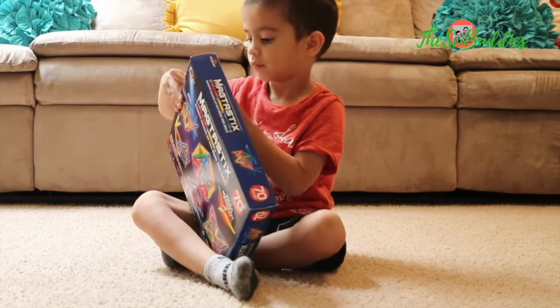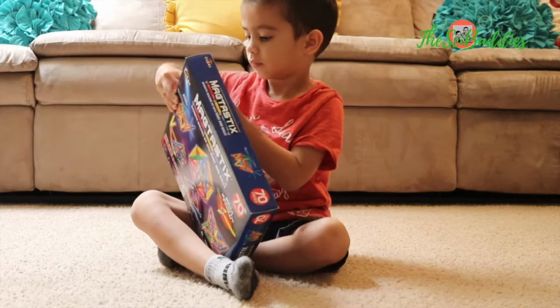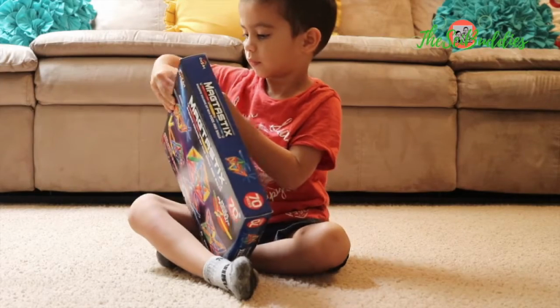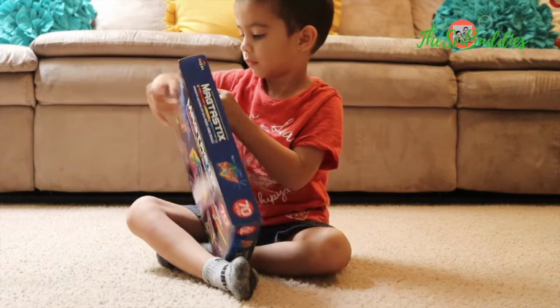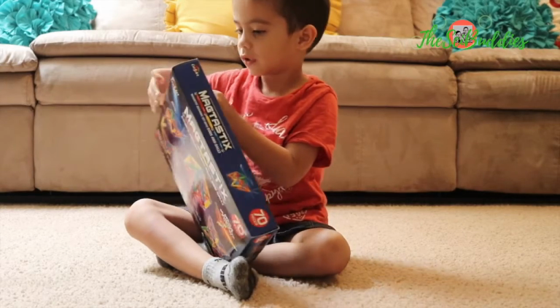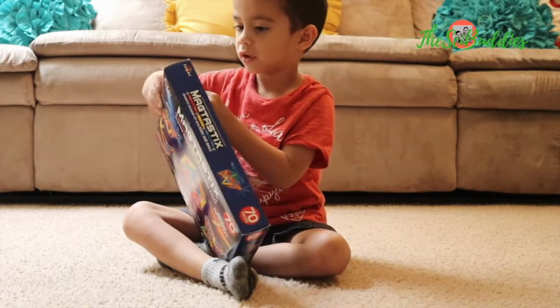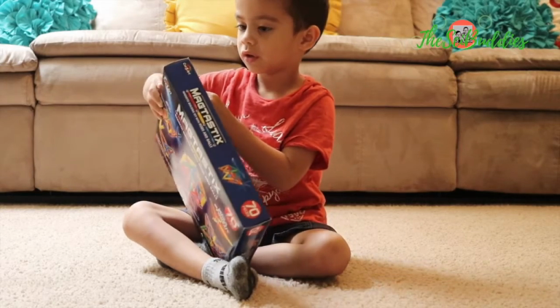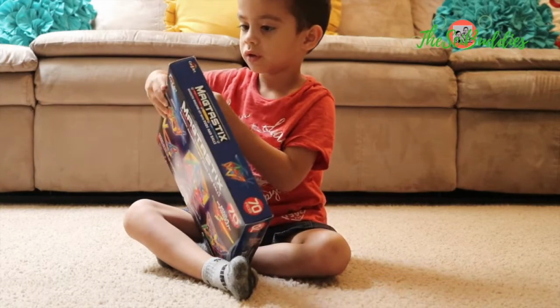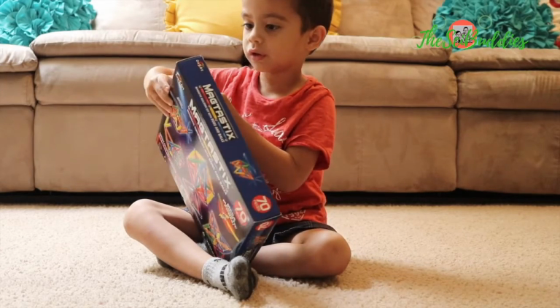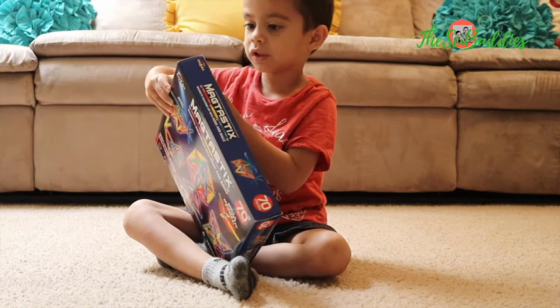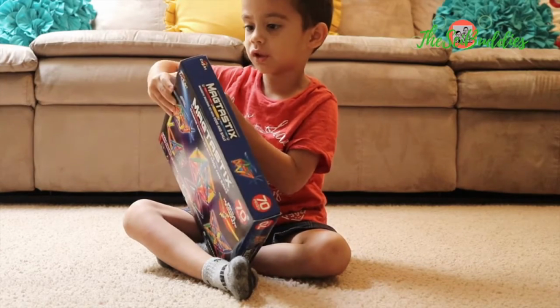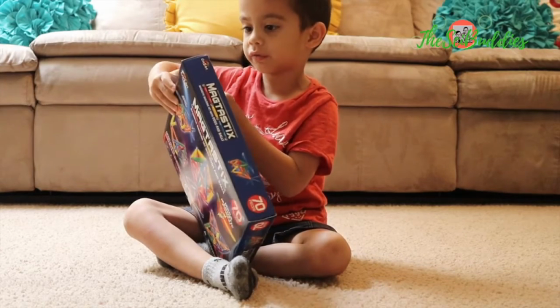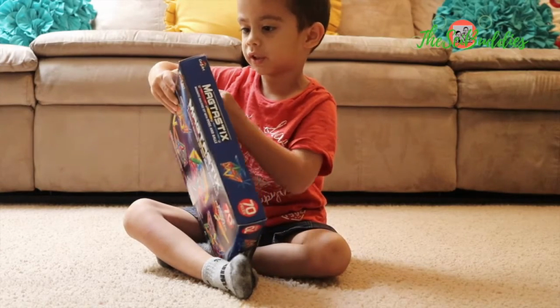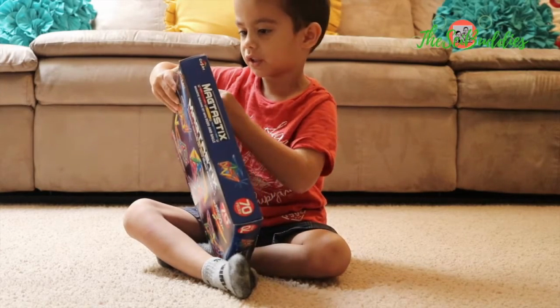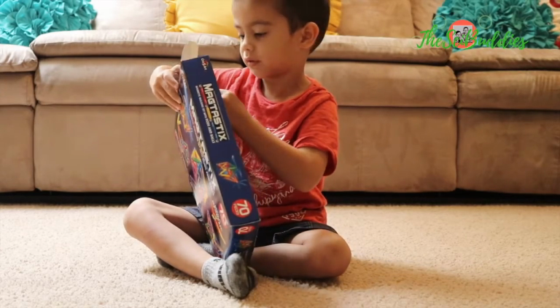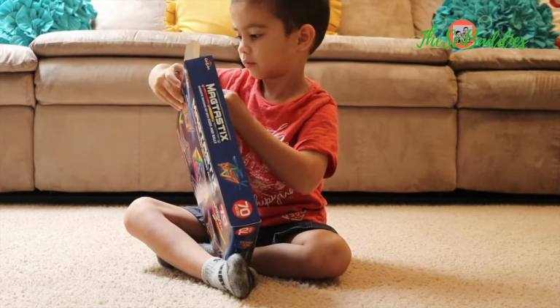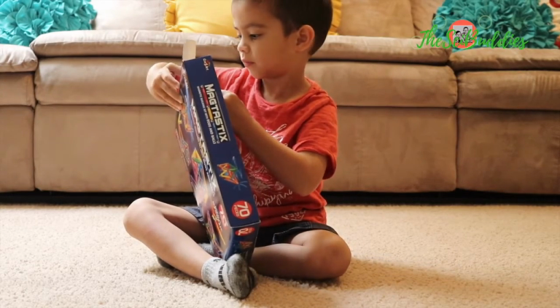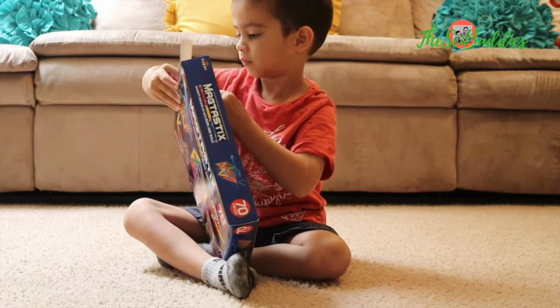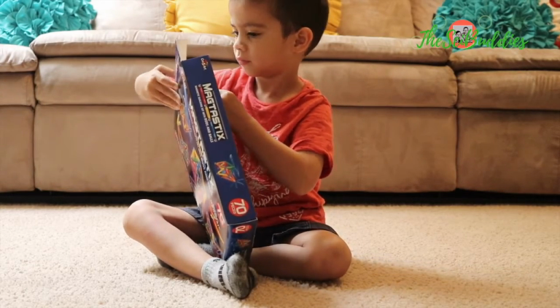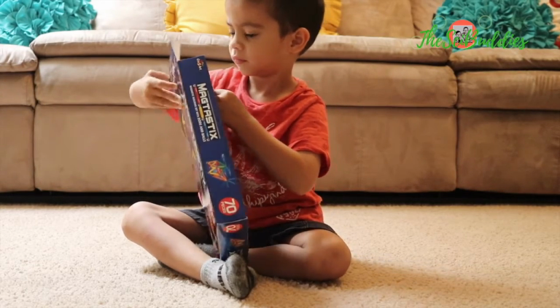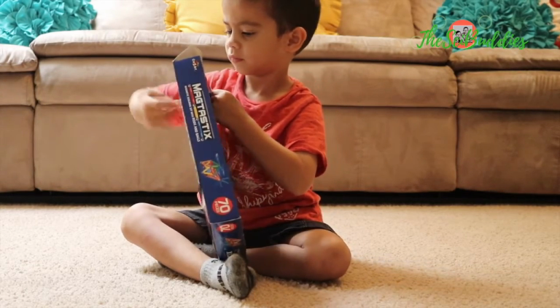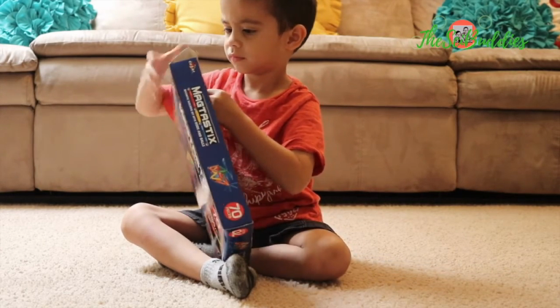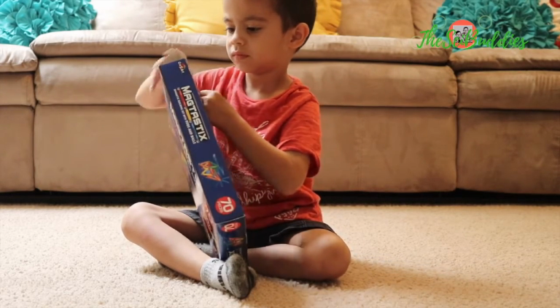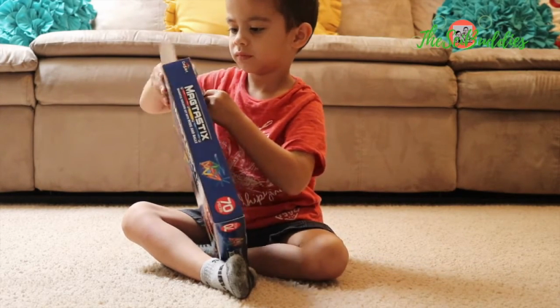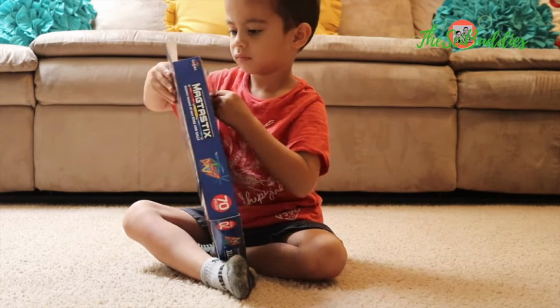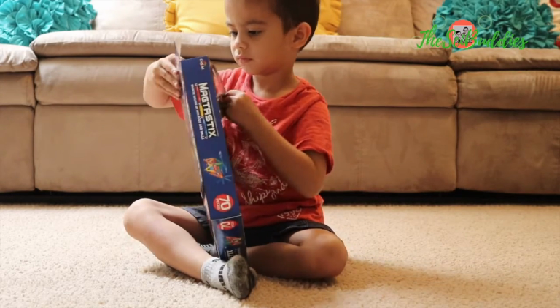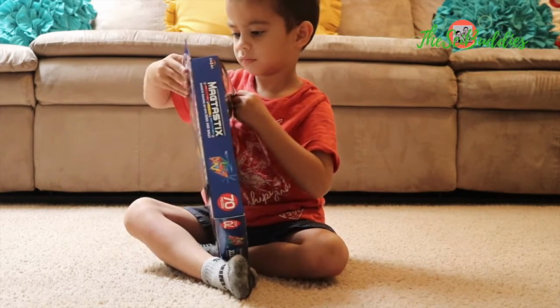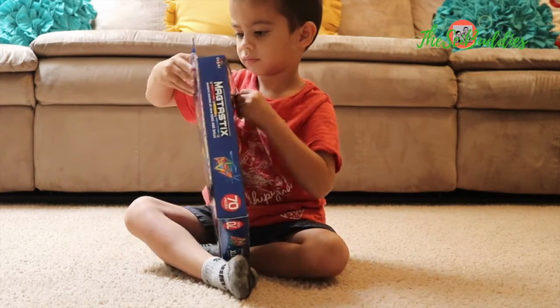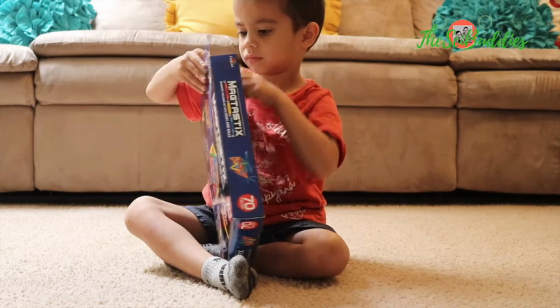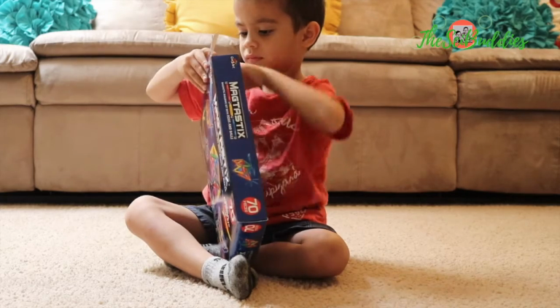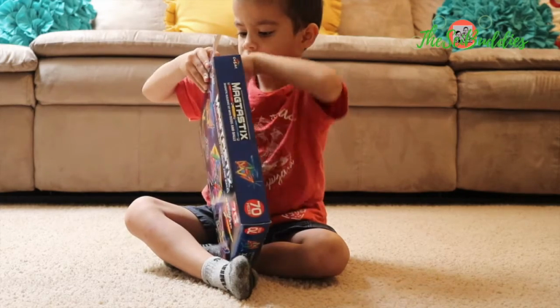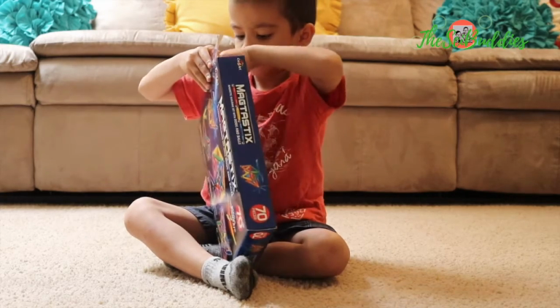So you can start this. There you go. Just pull it out. Don't, don't rip it.